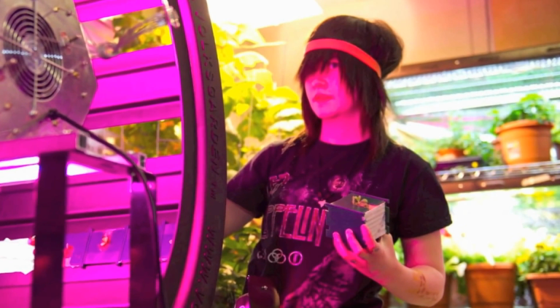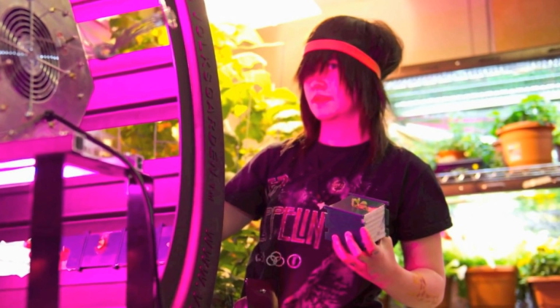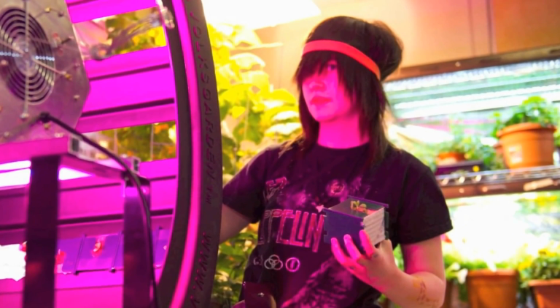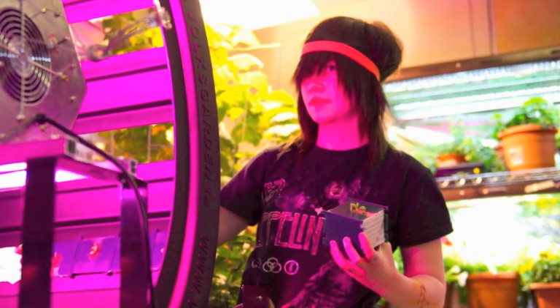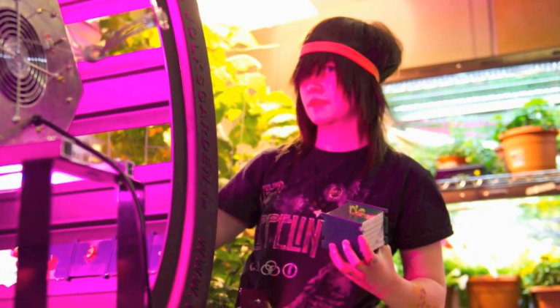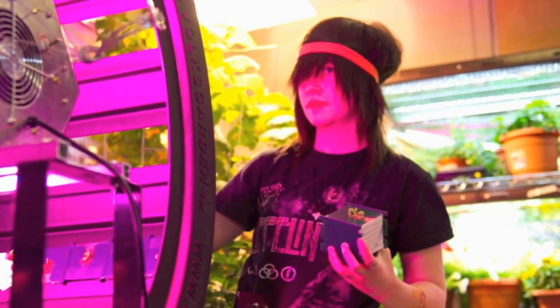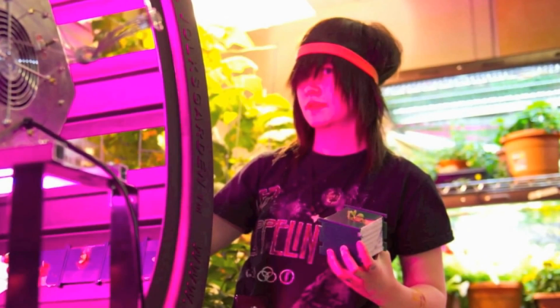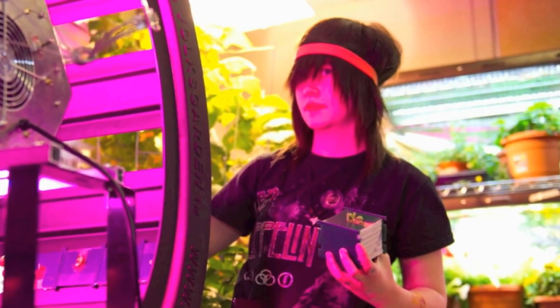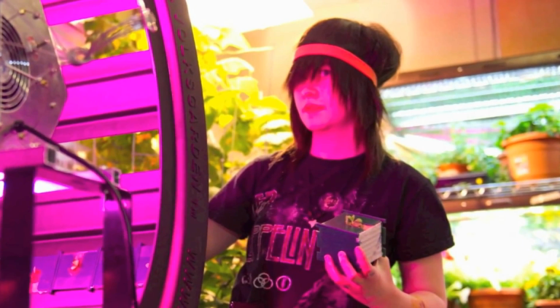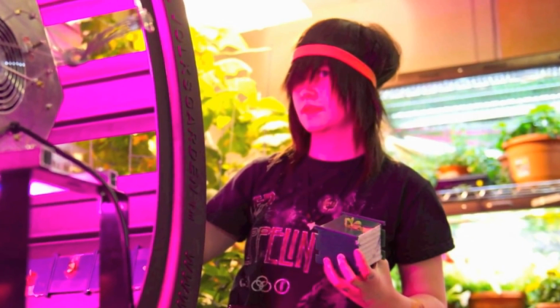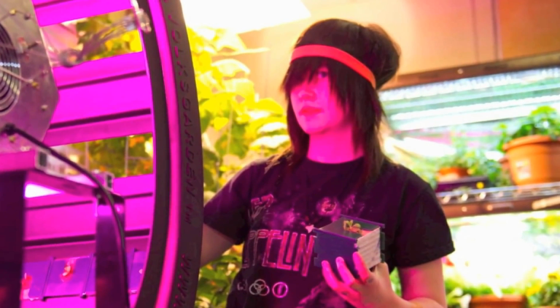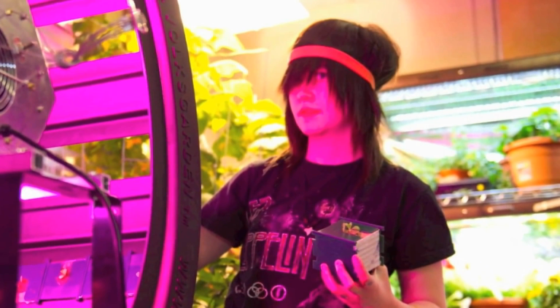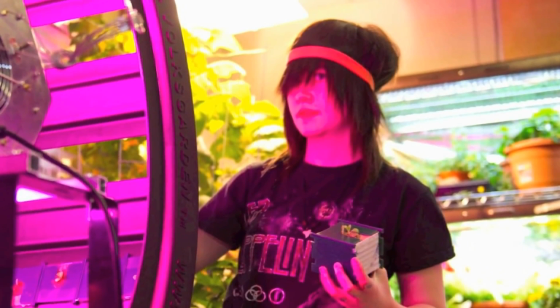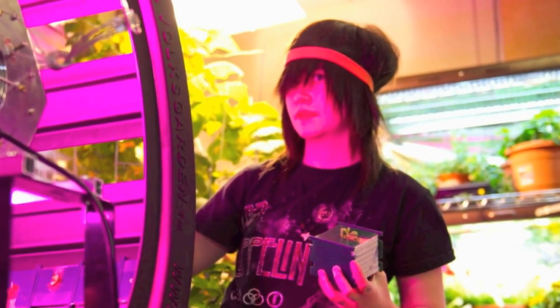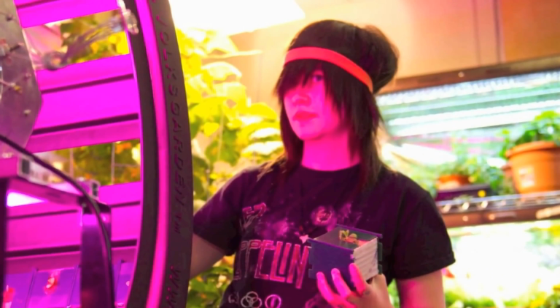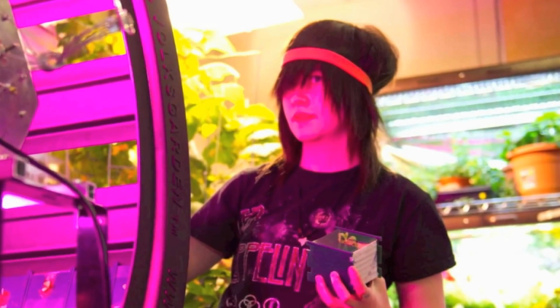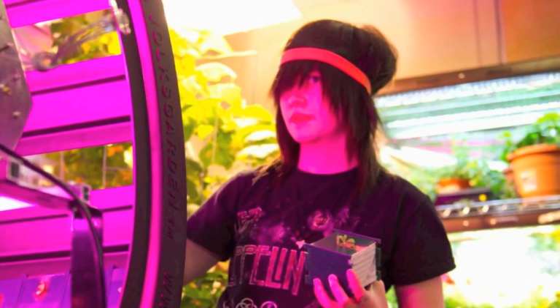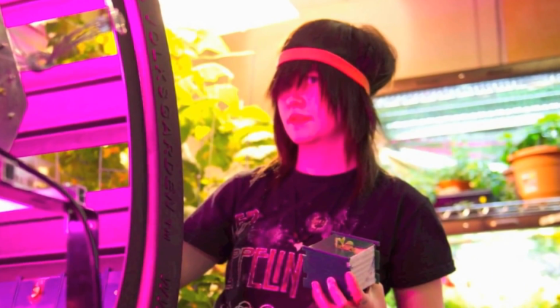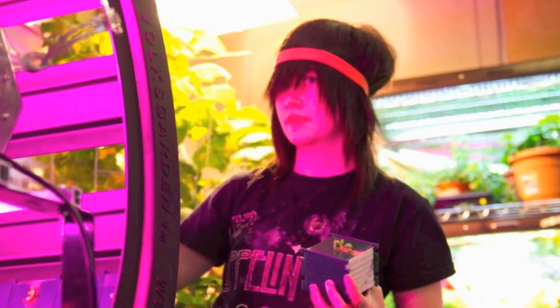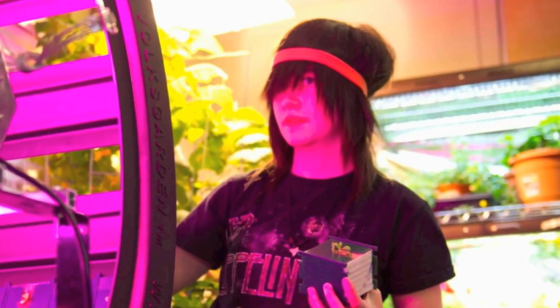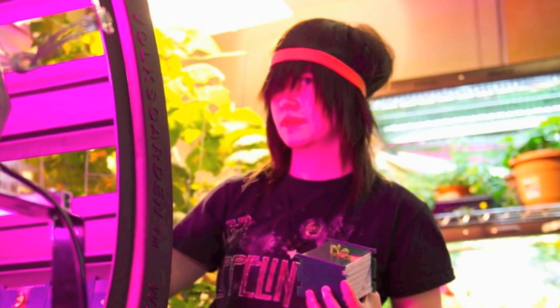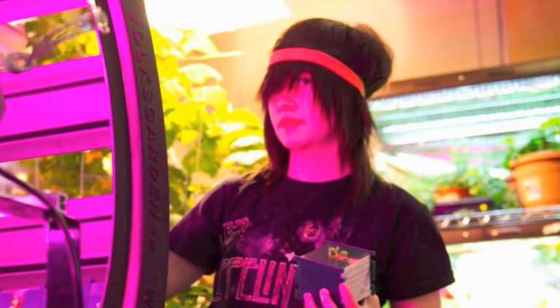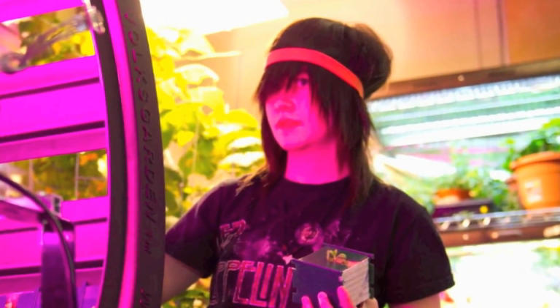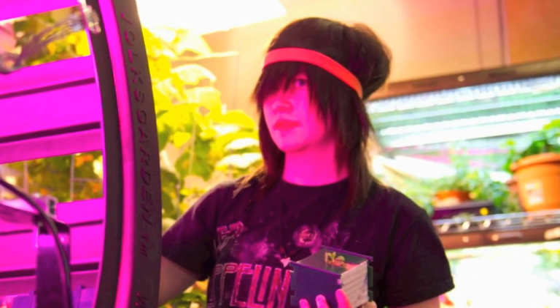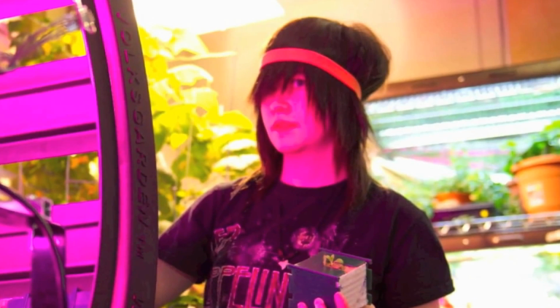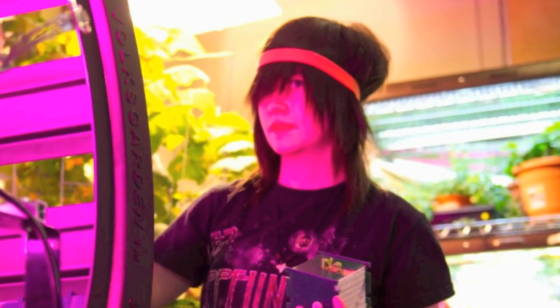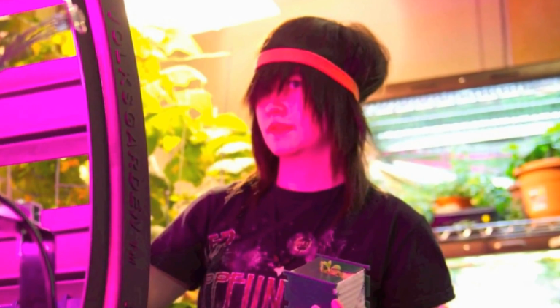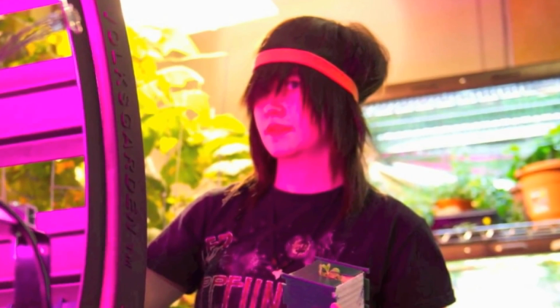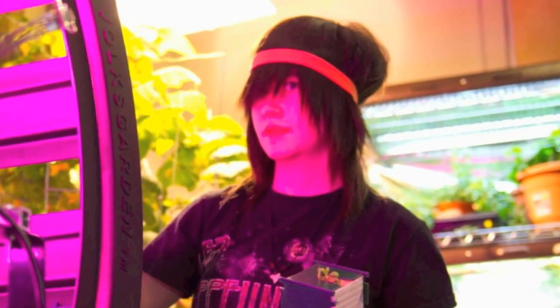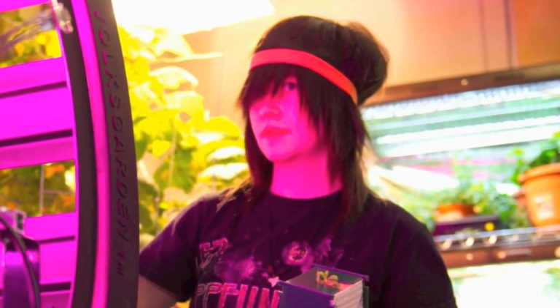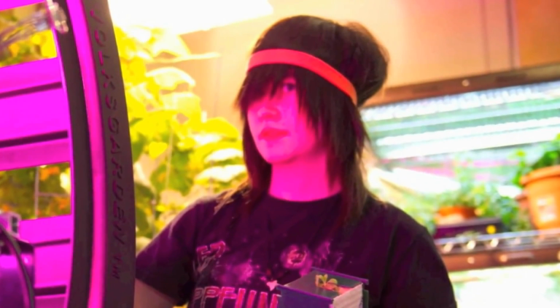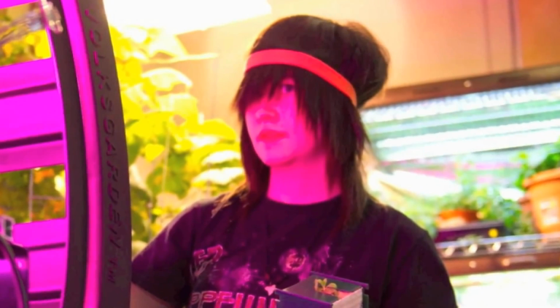Notice how bright the light is on my student. The actual power draw on the vertical light is 420 watts.